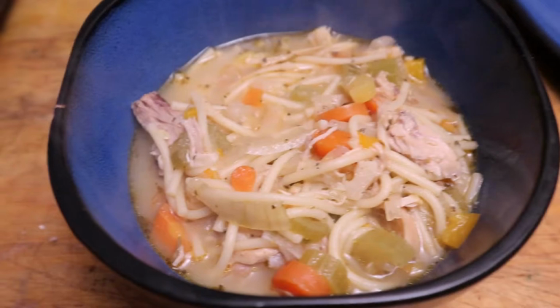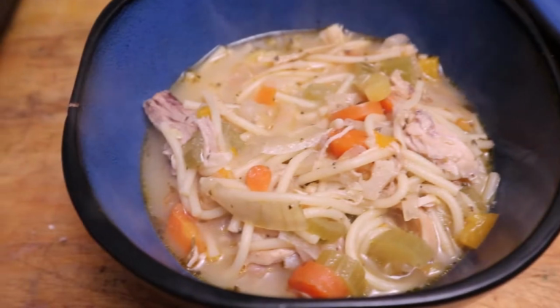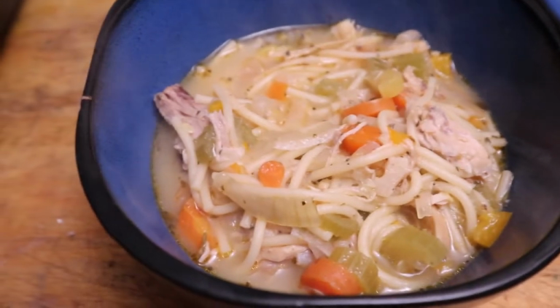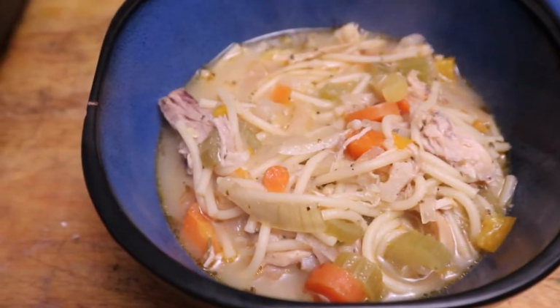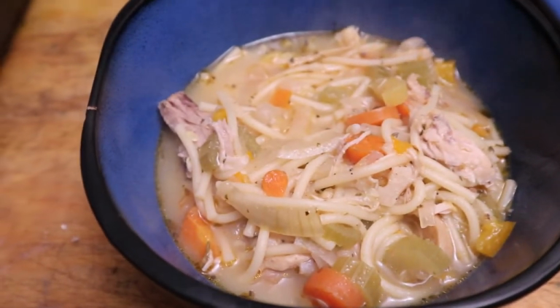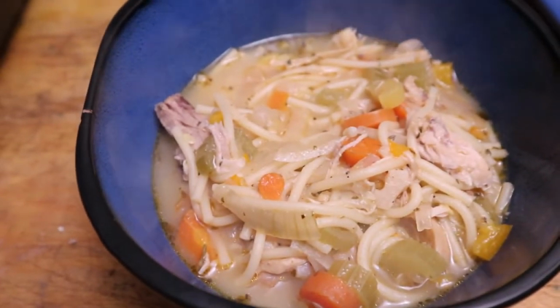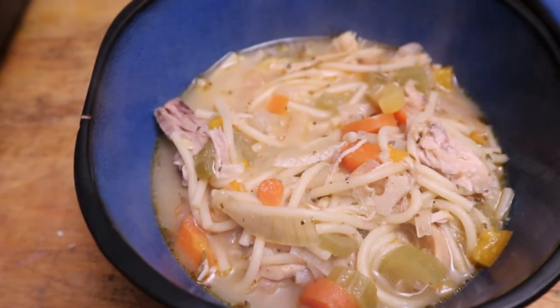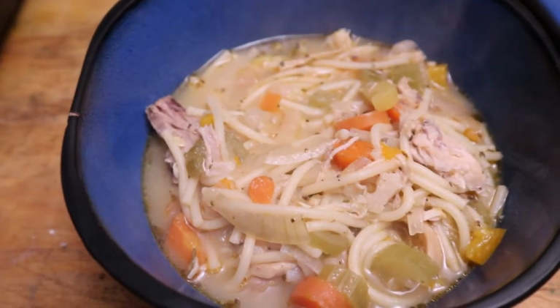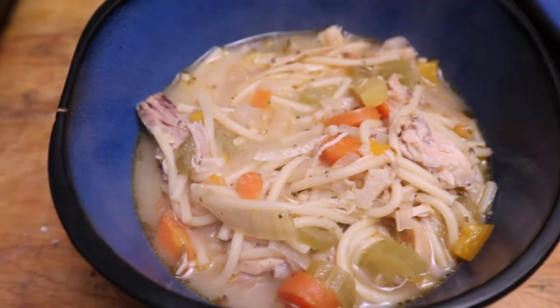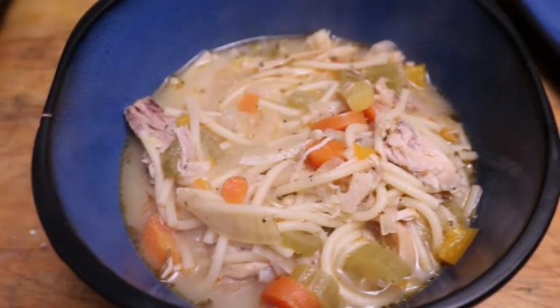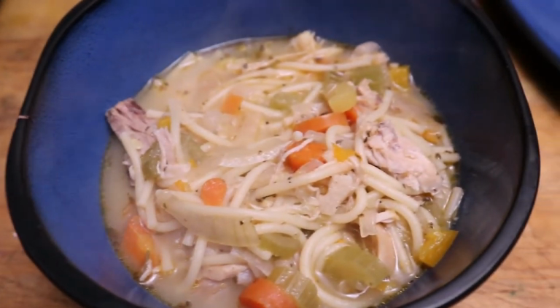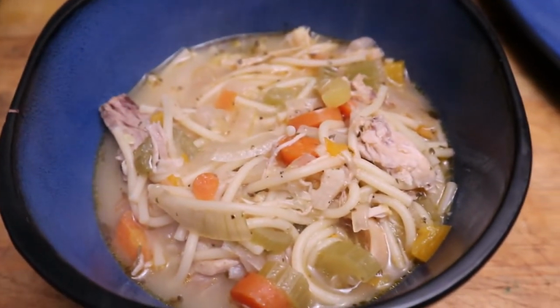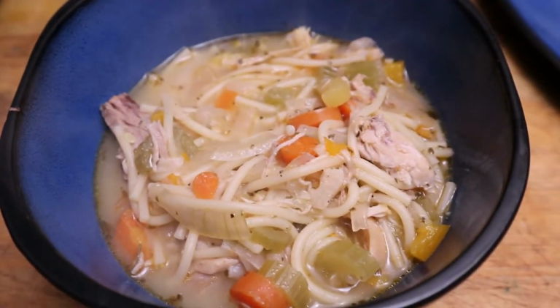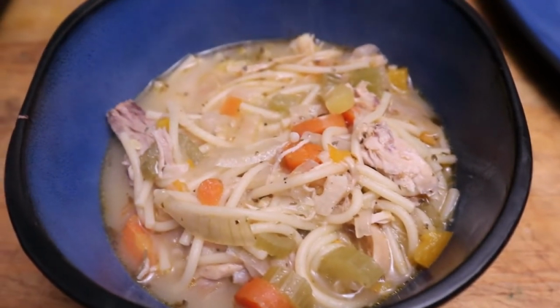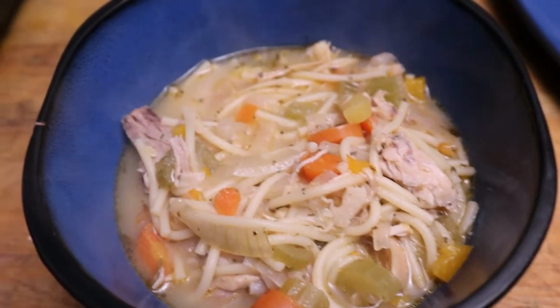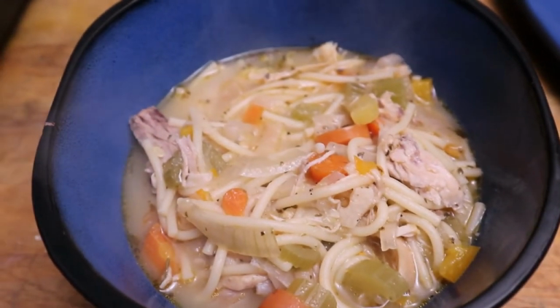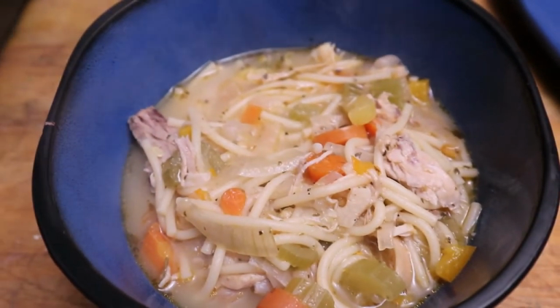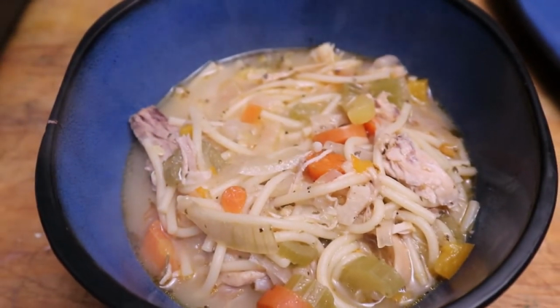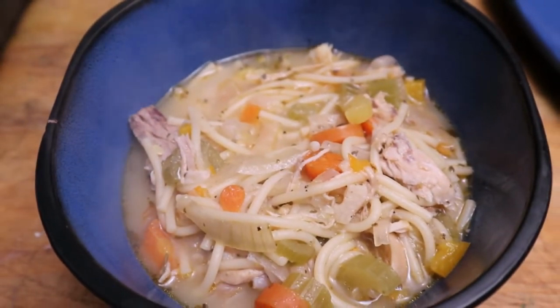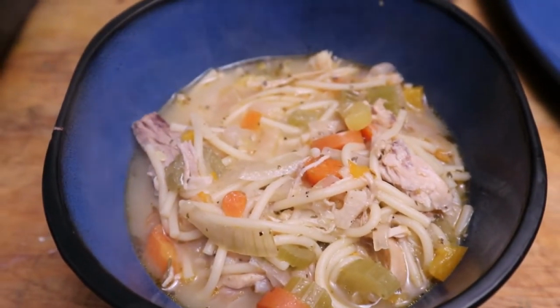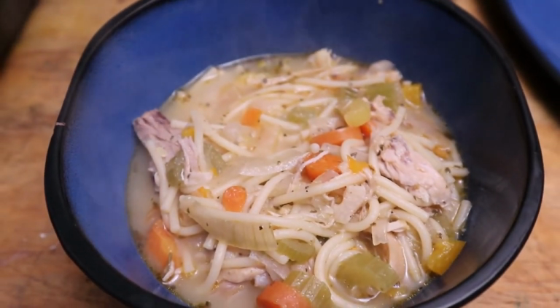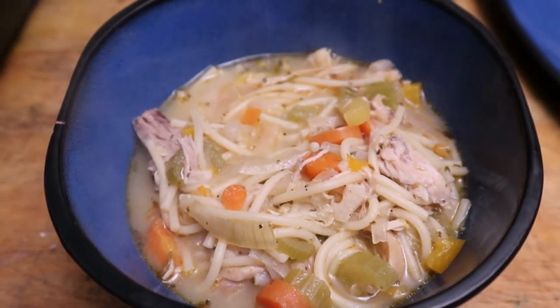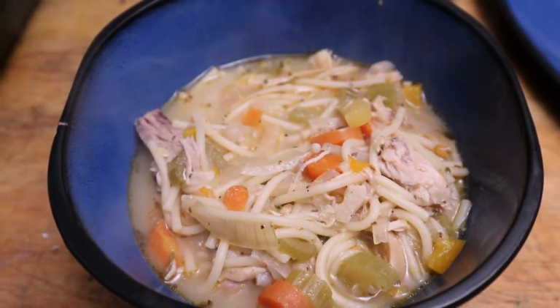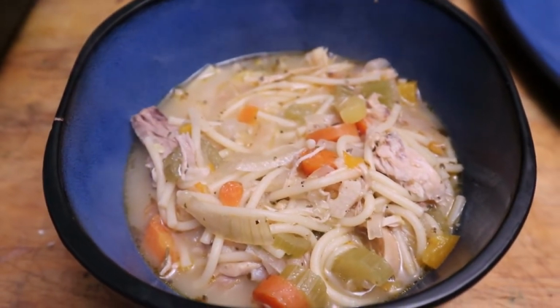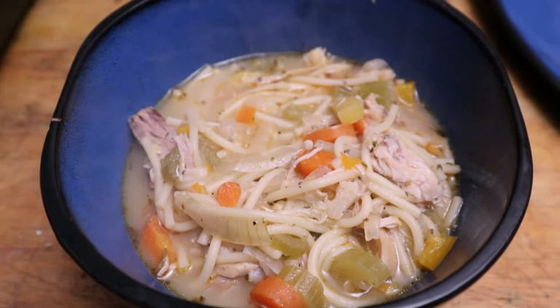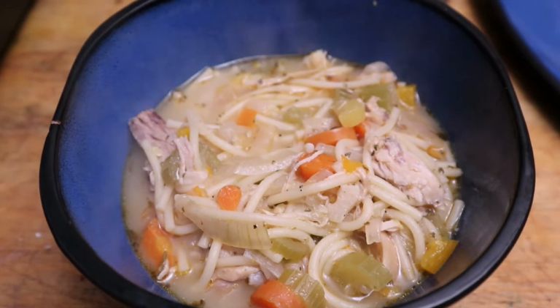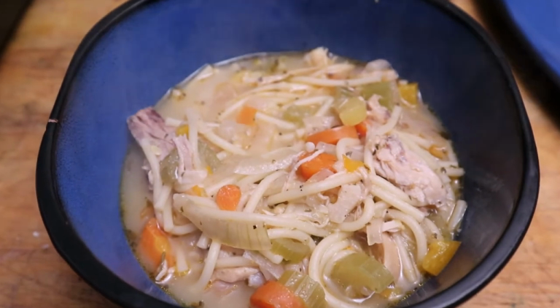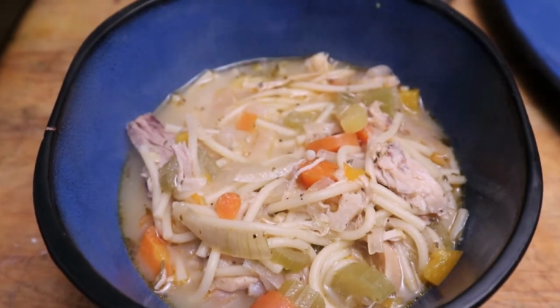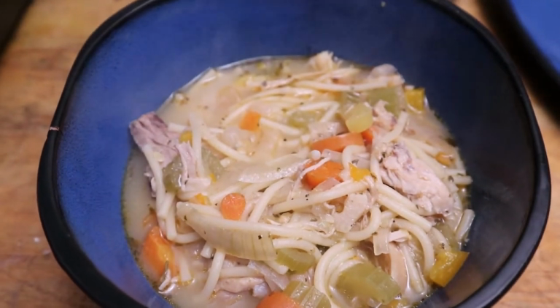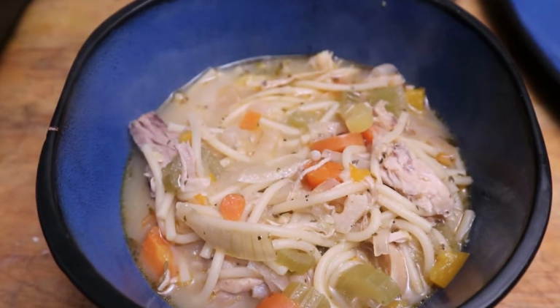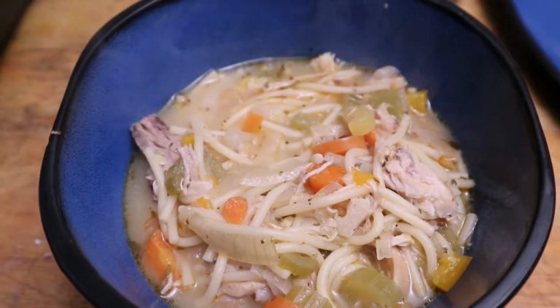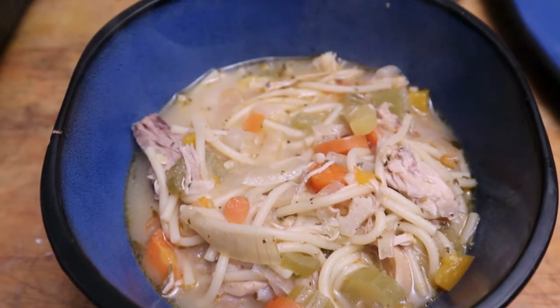Hi friends! Today I'm going to show you my delicious creamy chicken noodle soup recipe. So let's get started.